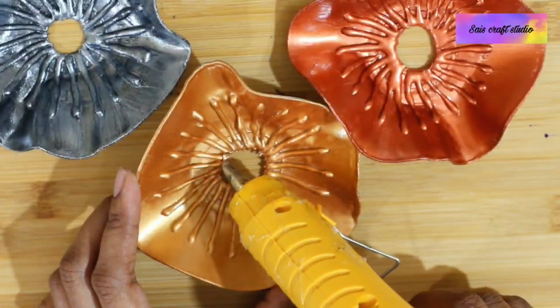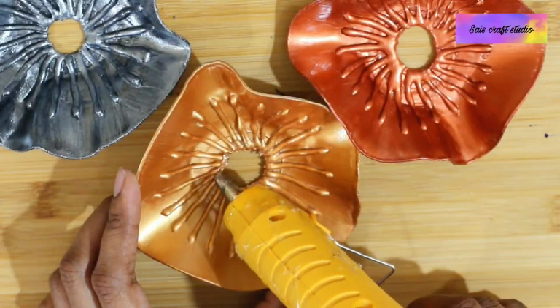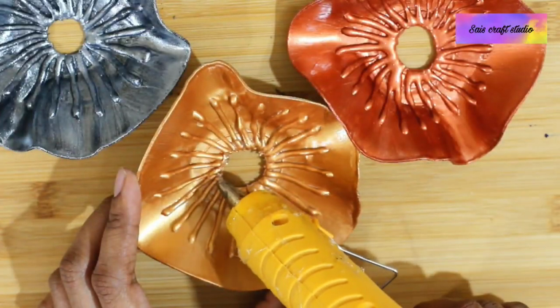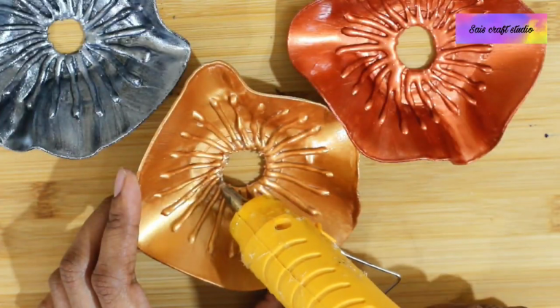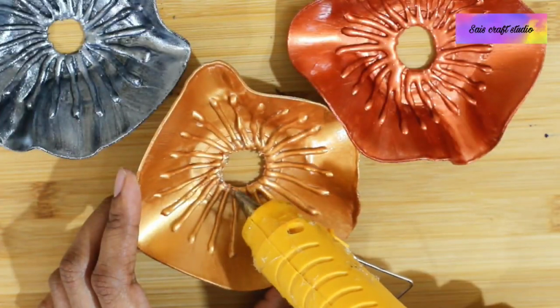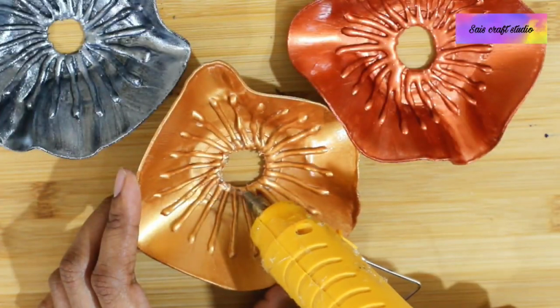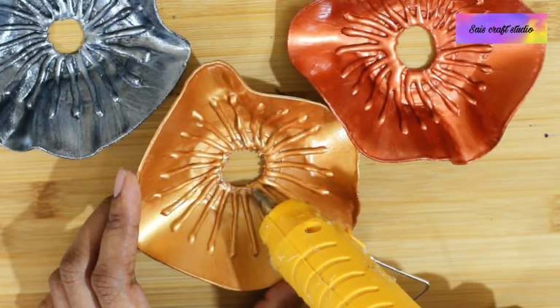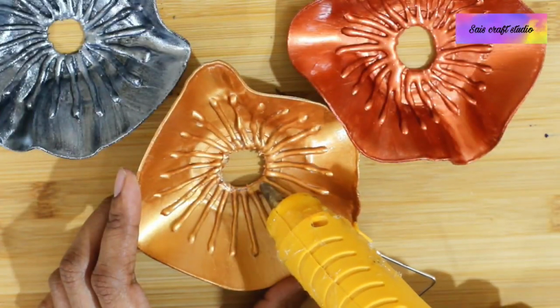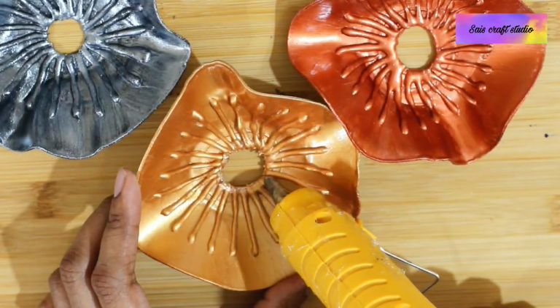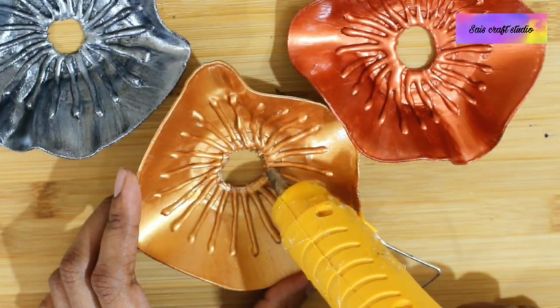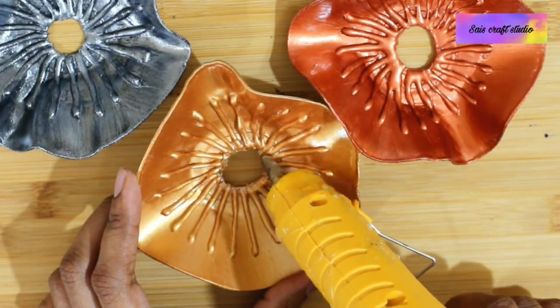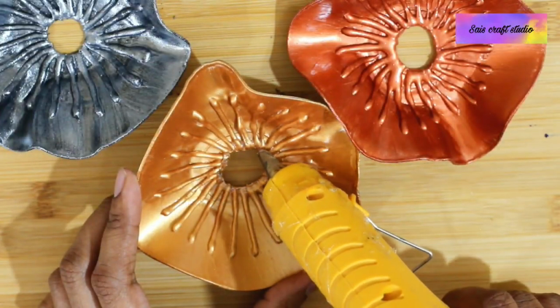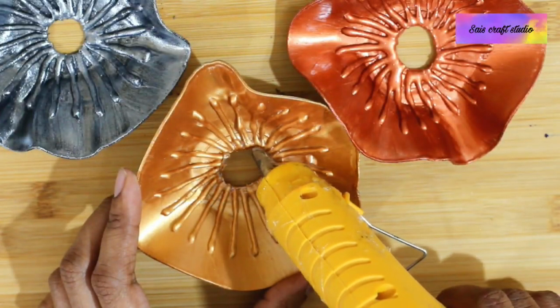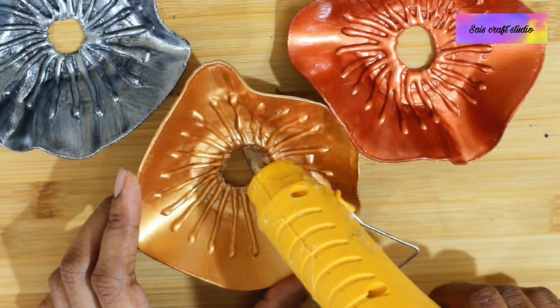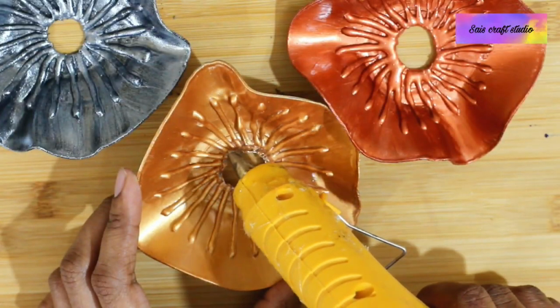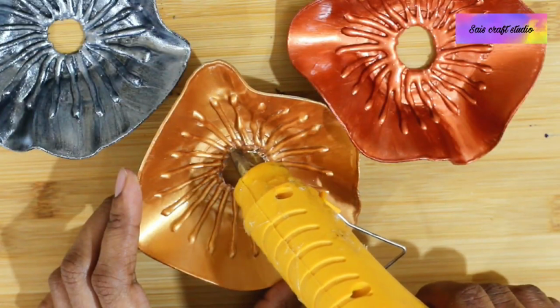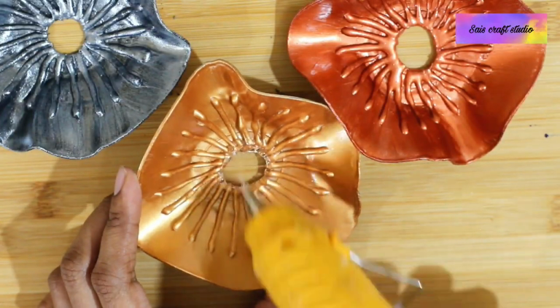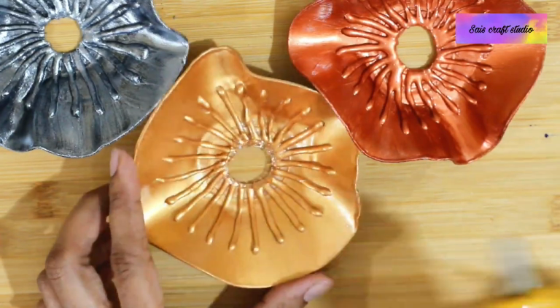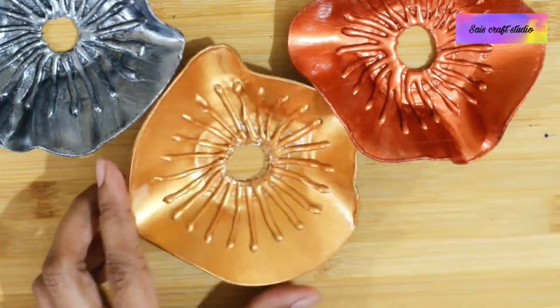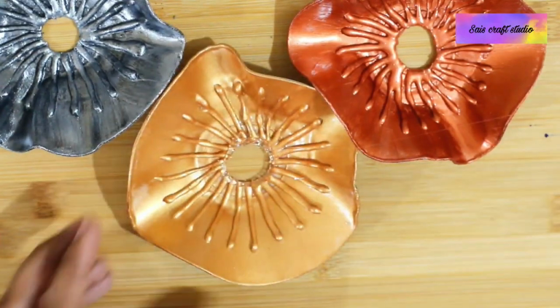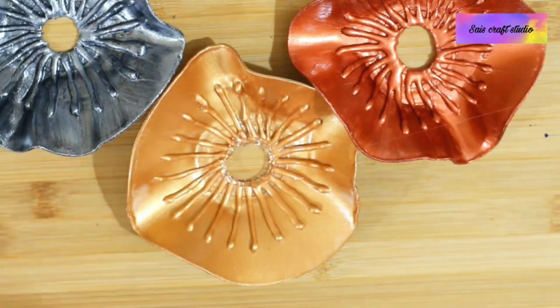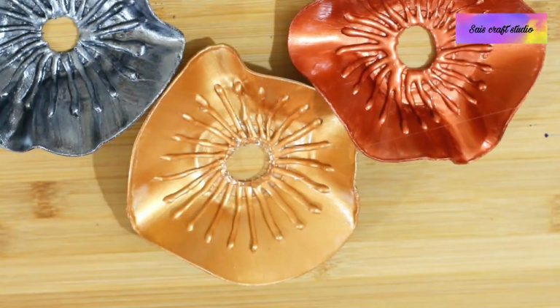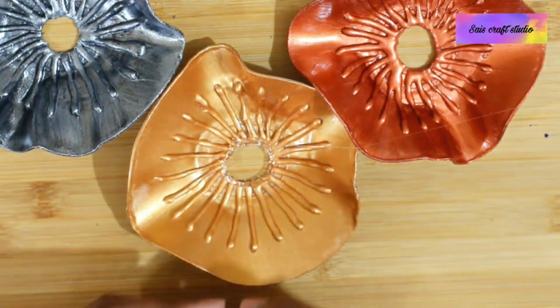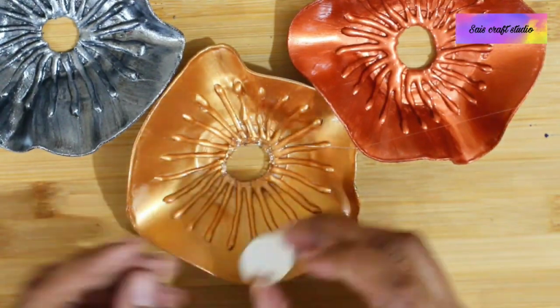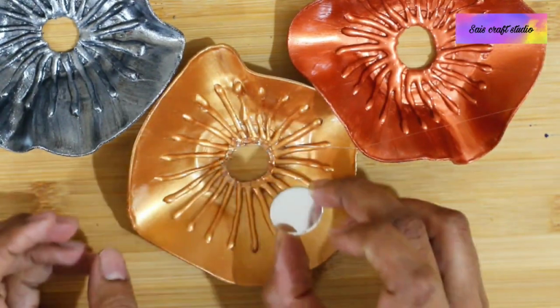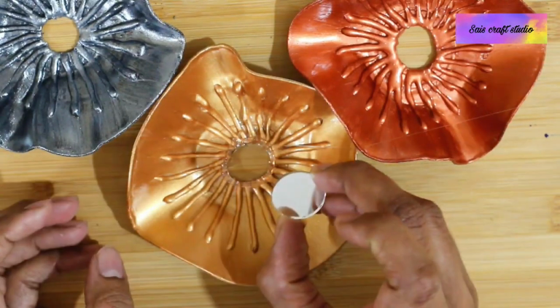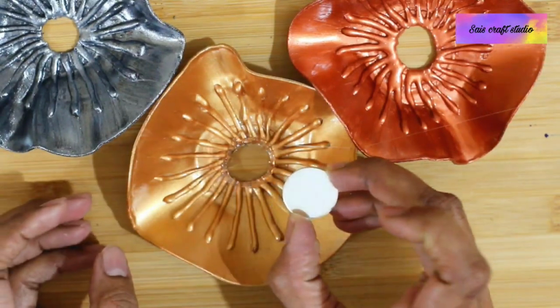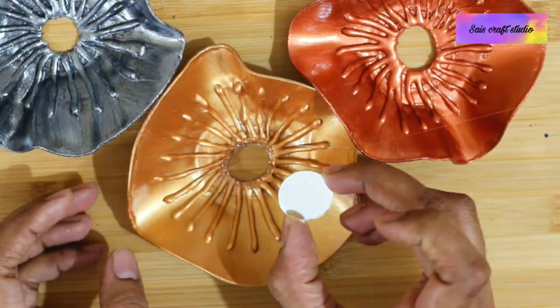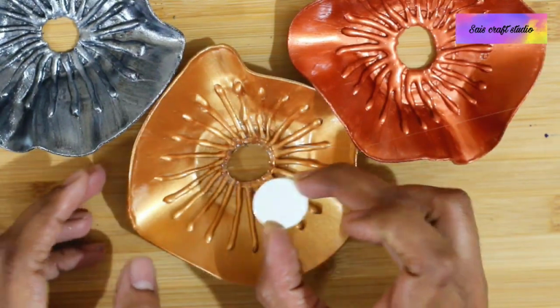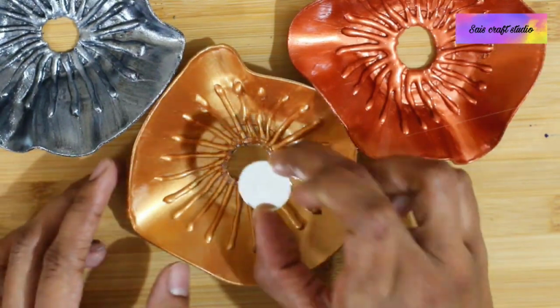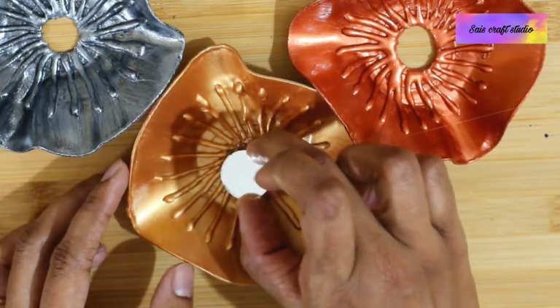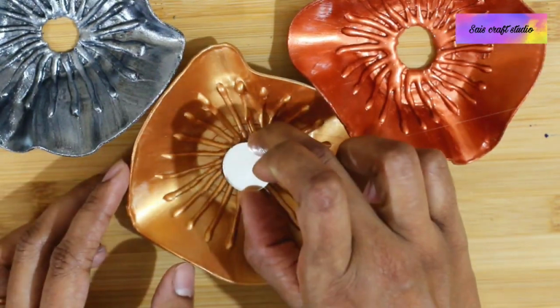Now on the center portion I am applying hot glue and sticking a round mirror over it.